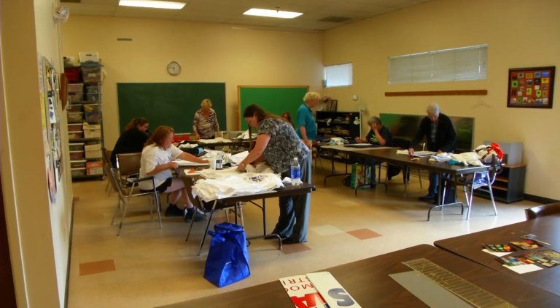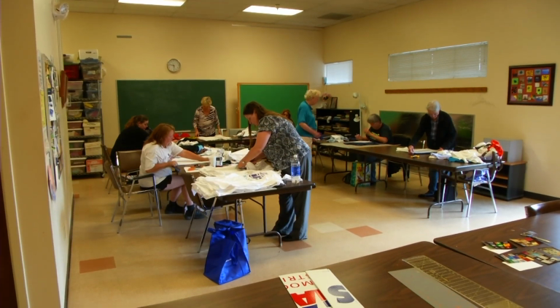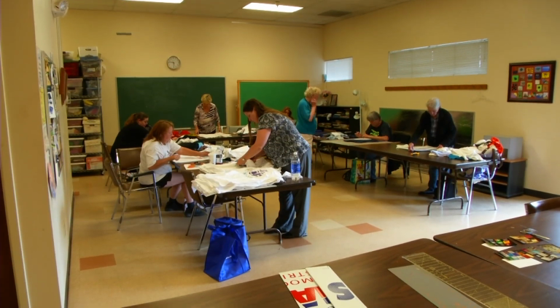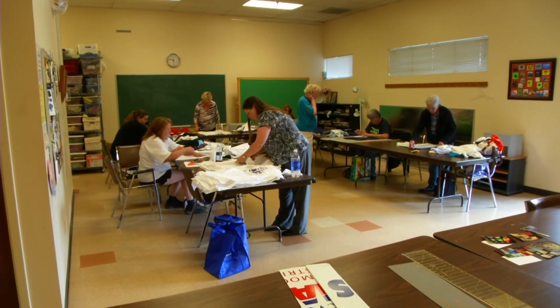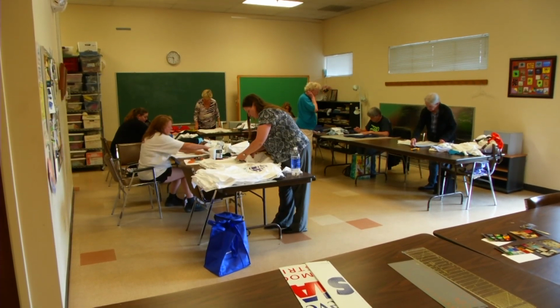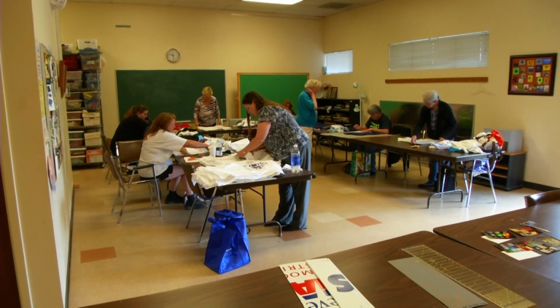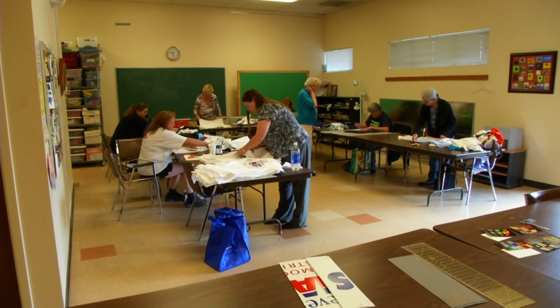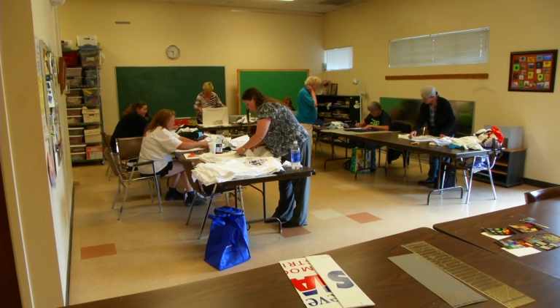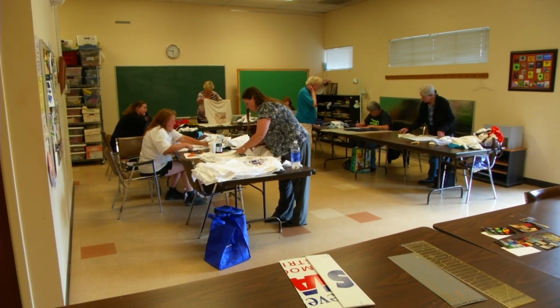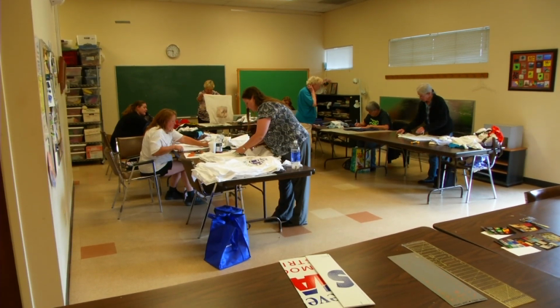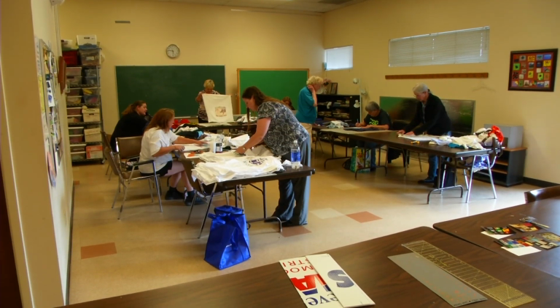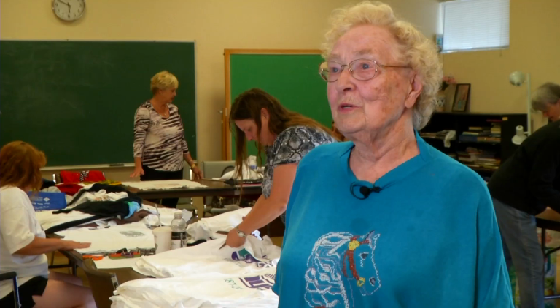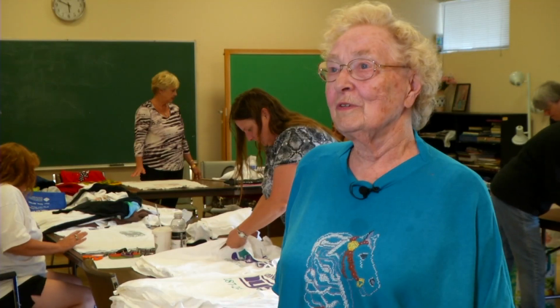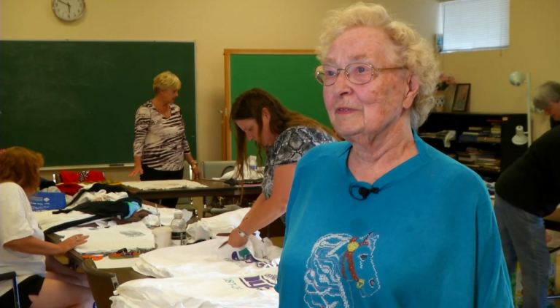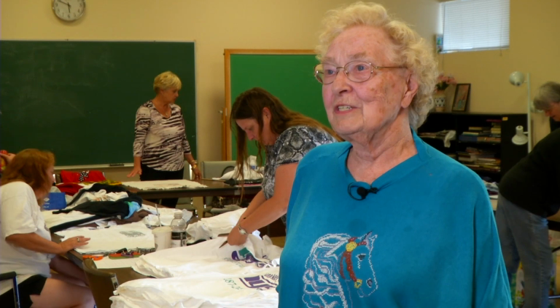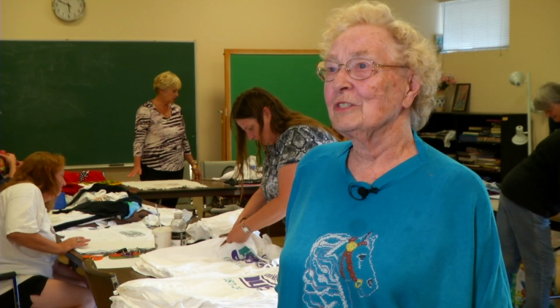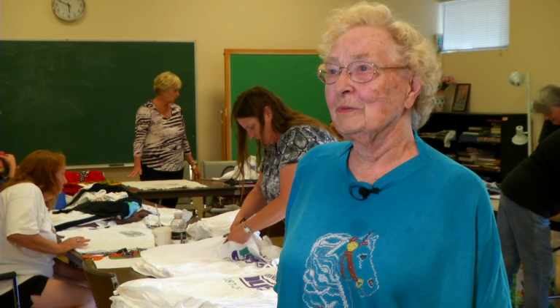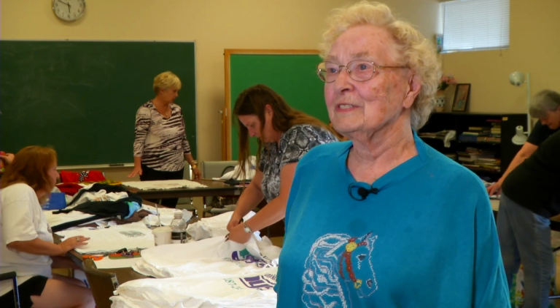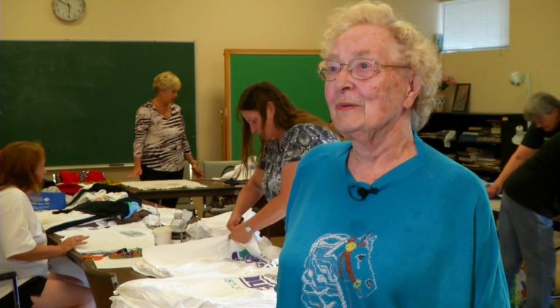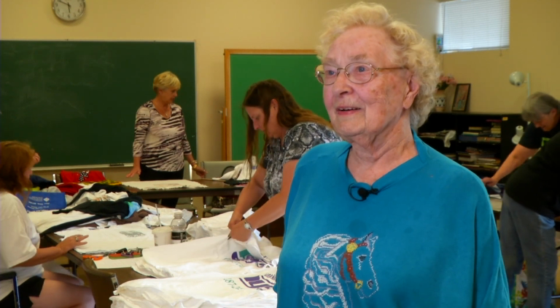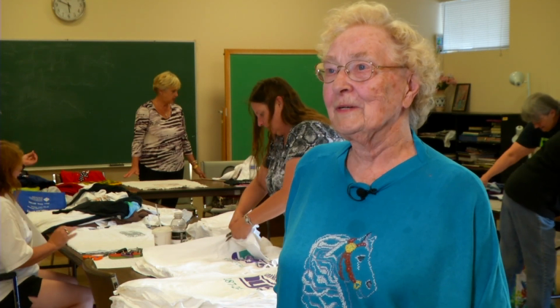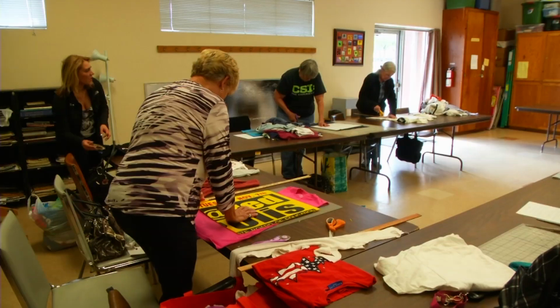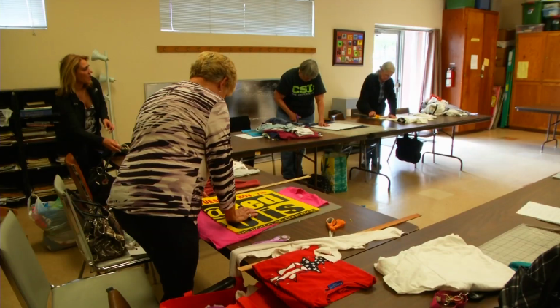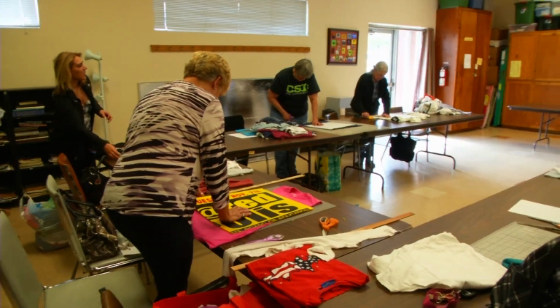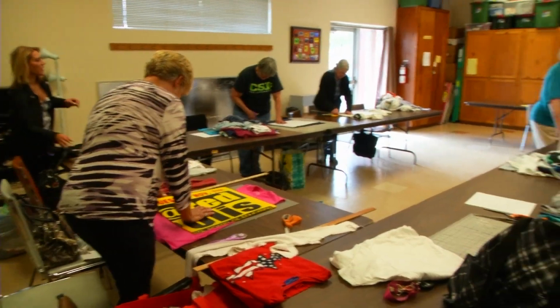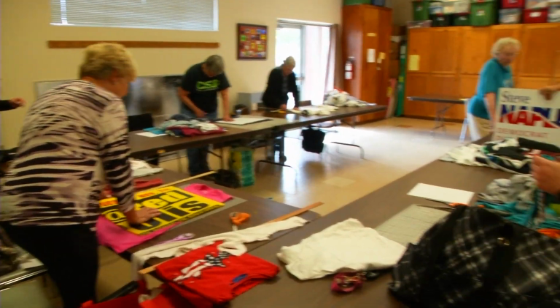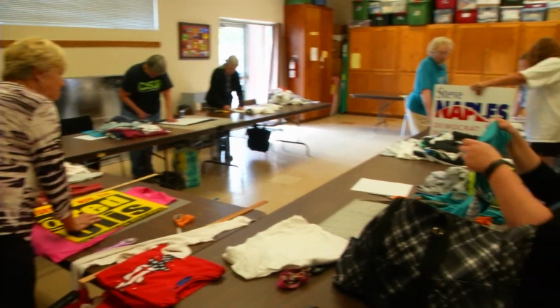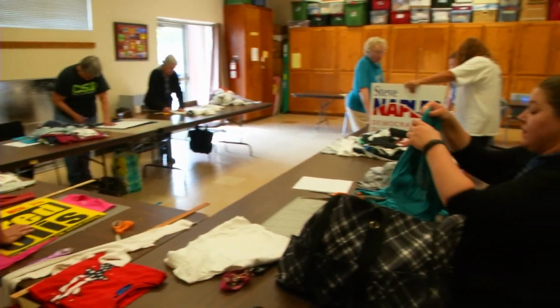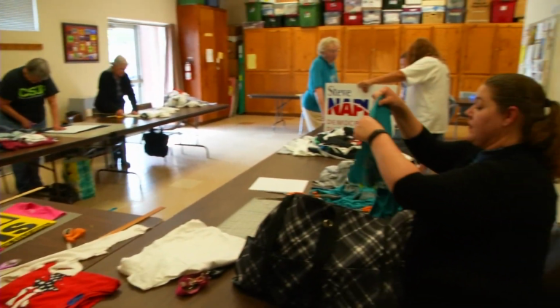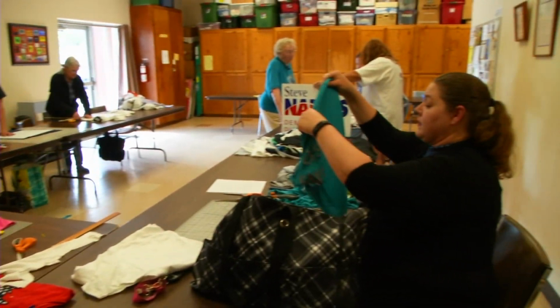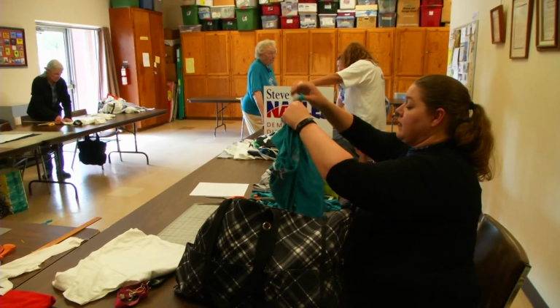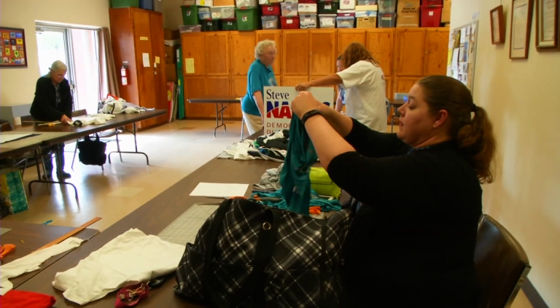Lois Weber teaches the t-shirt quilt class at the Apex Community Recreation Center. We've had some beautiful t-shirt quilts go out of here. The class has grown in popularity in recent years.